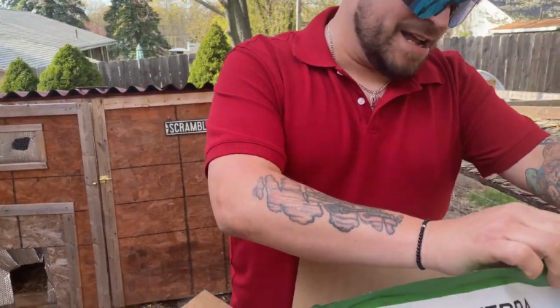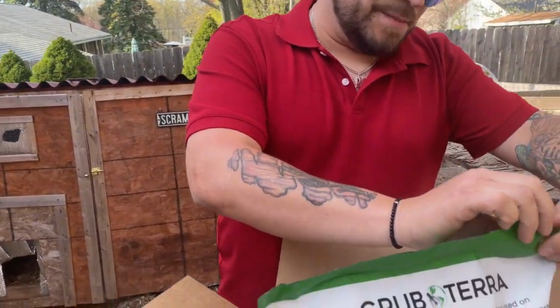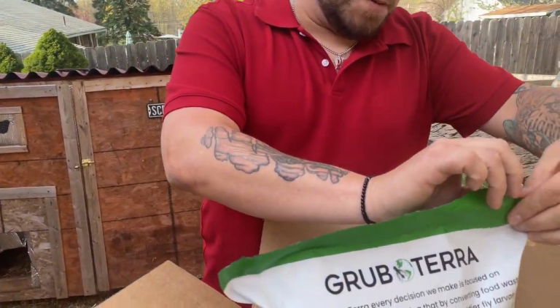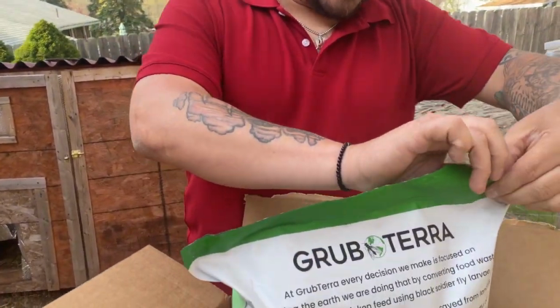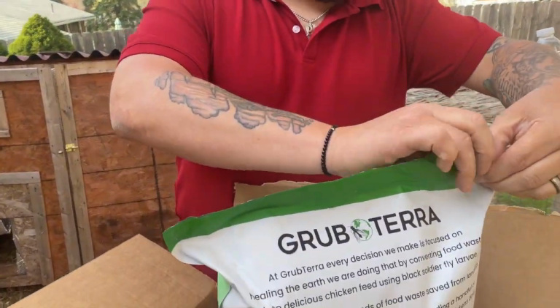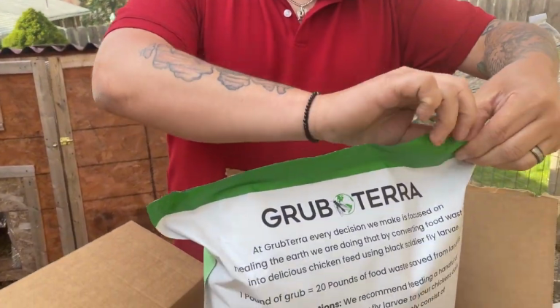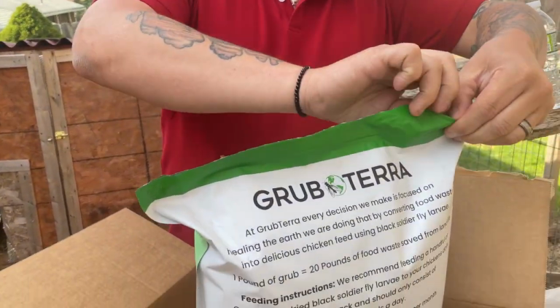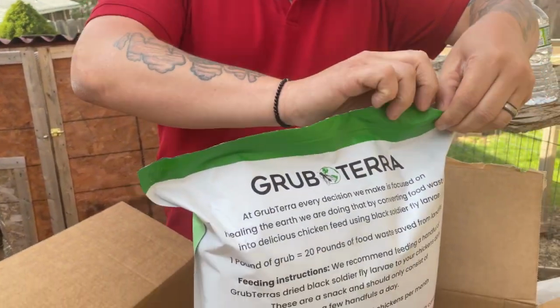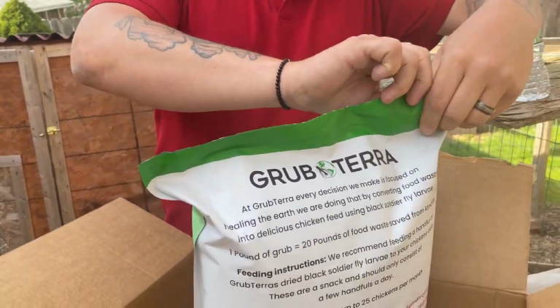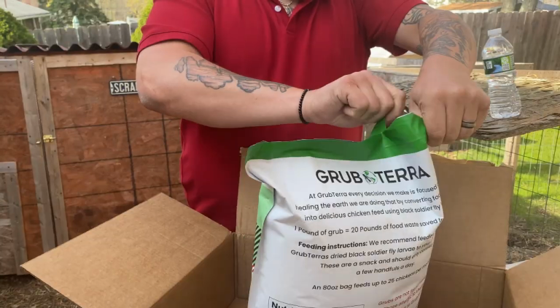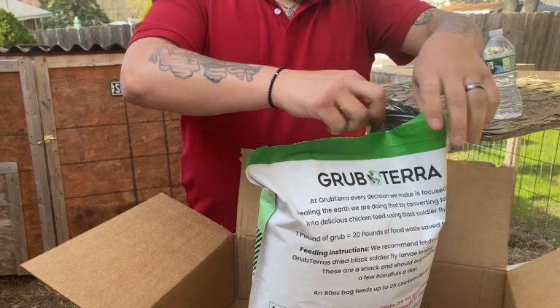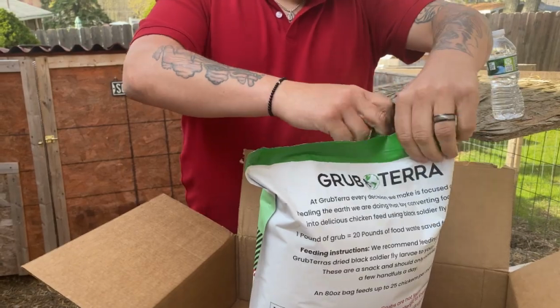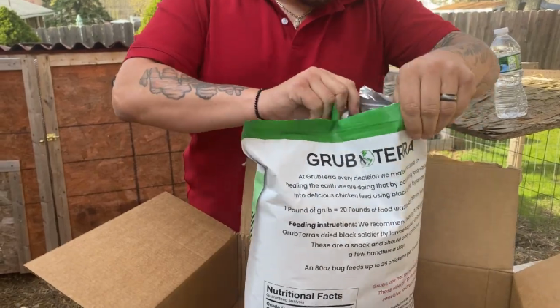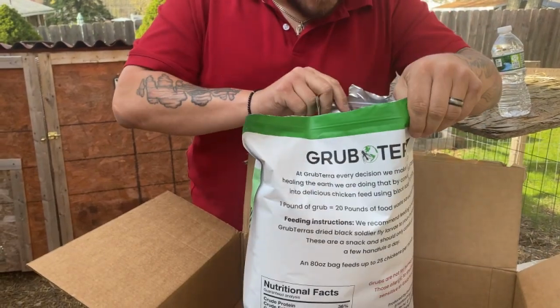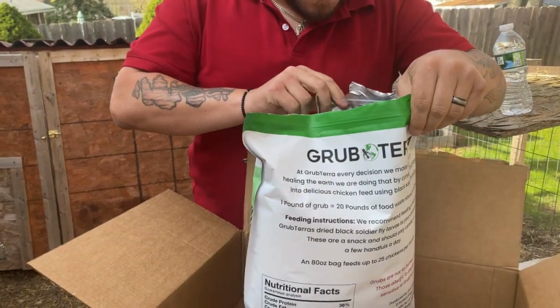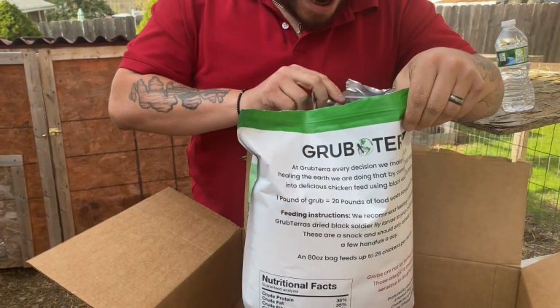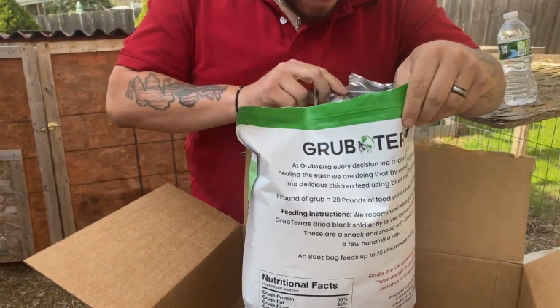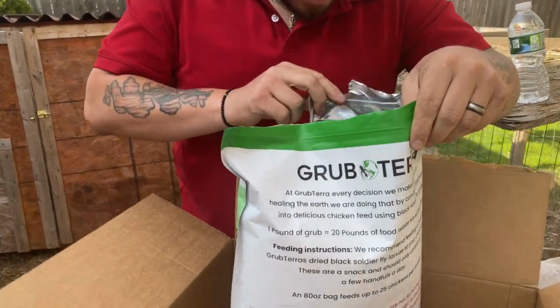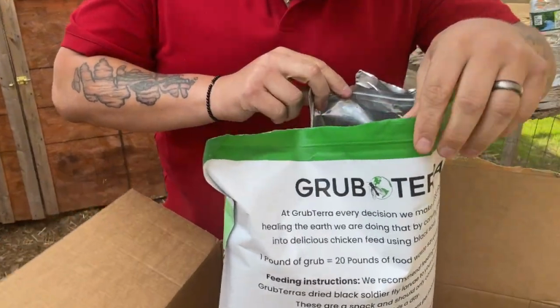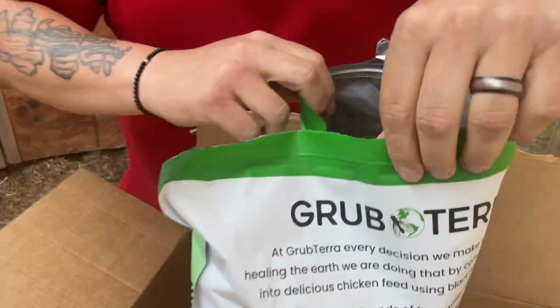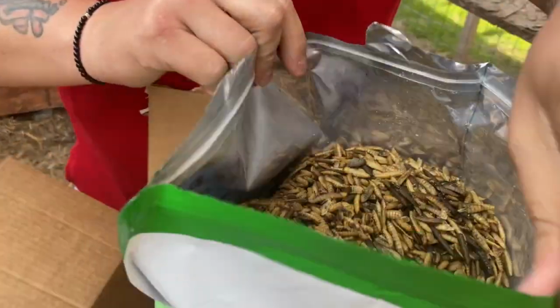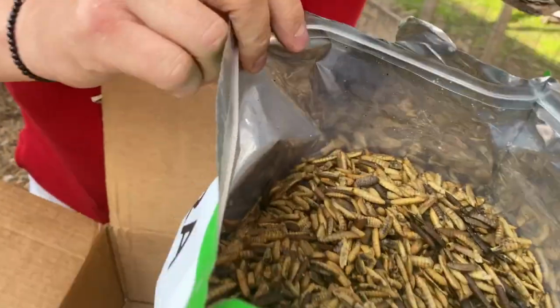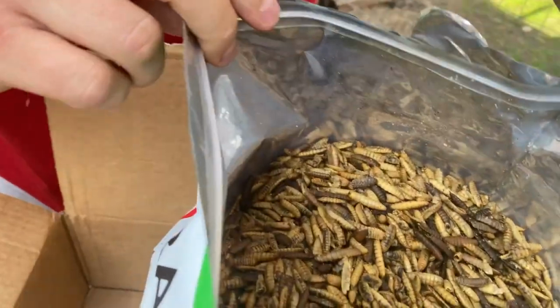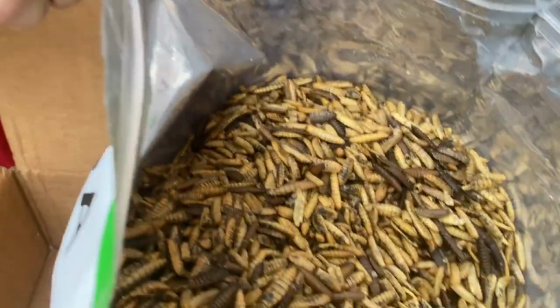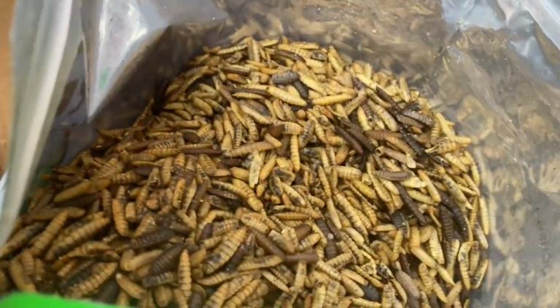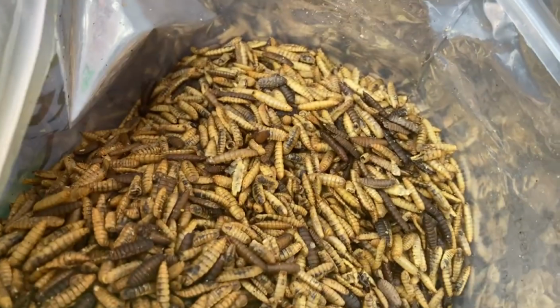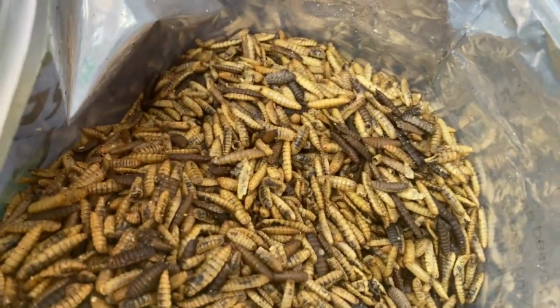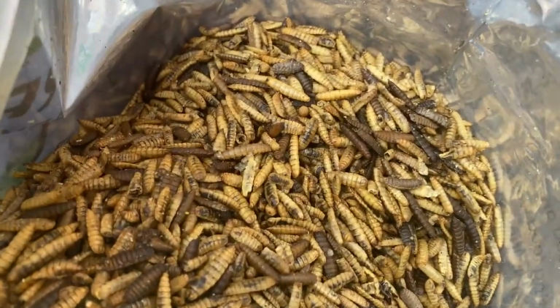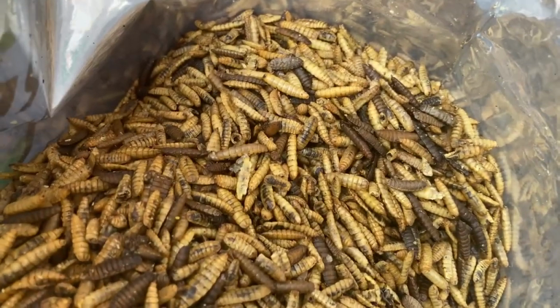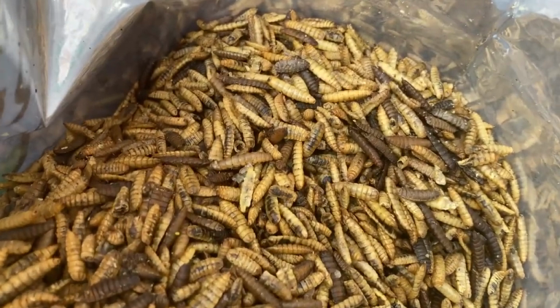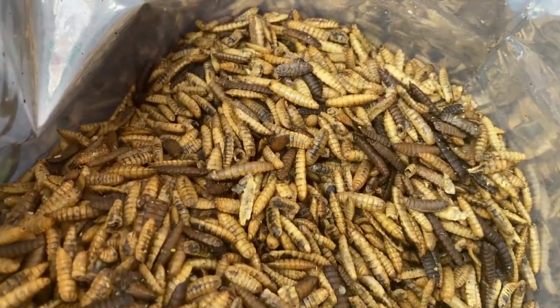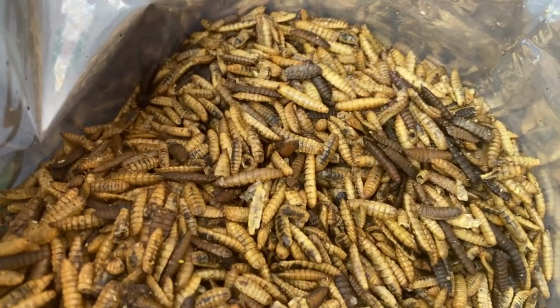Let me open this up. Let's take a look in here. Wow, look at that — it's like much larger mealworms.